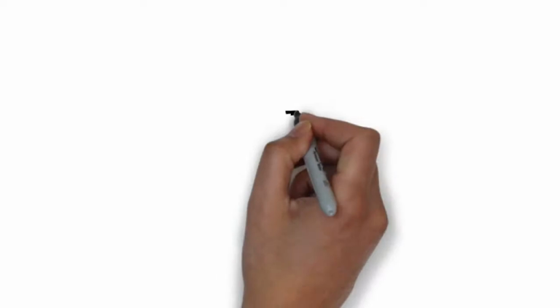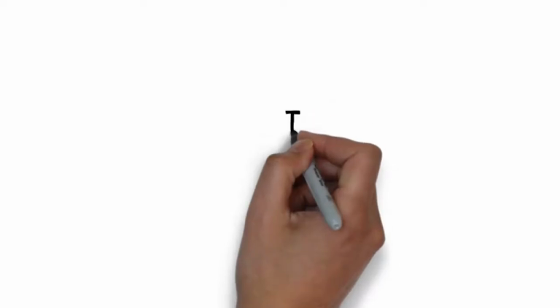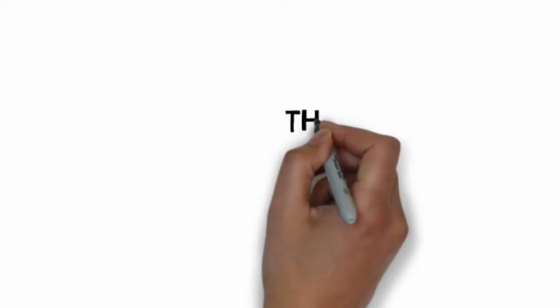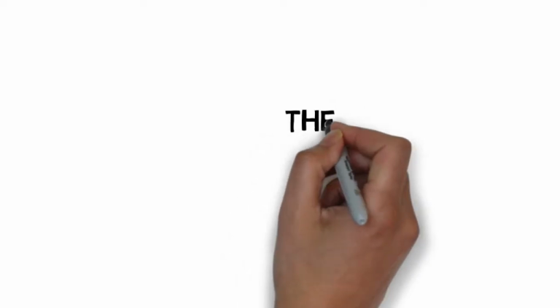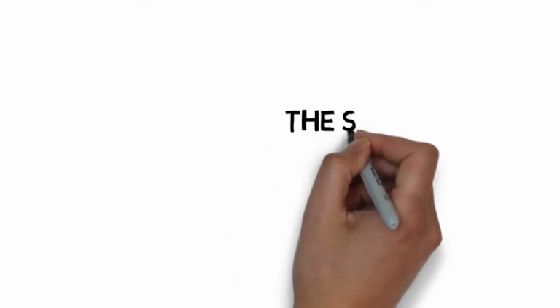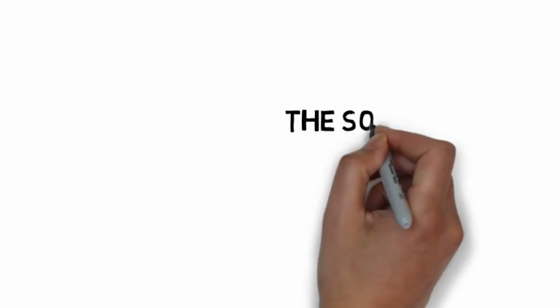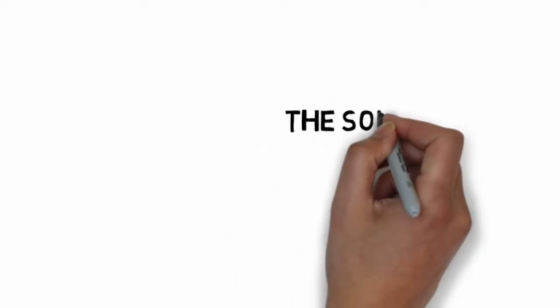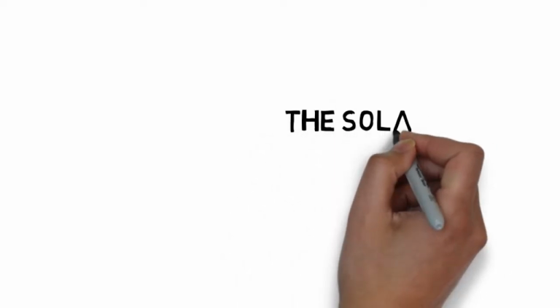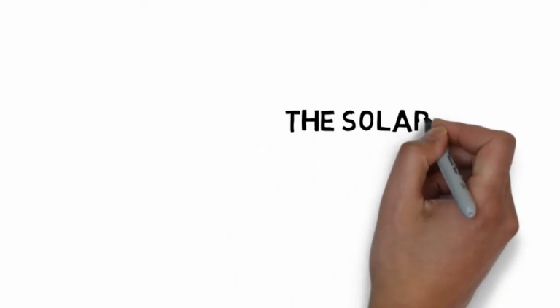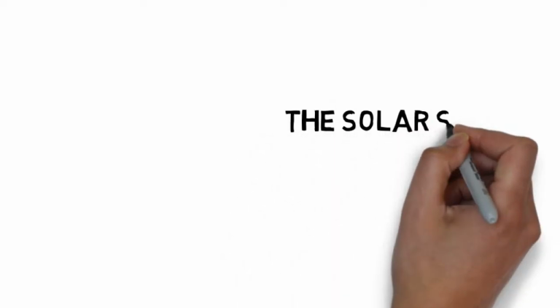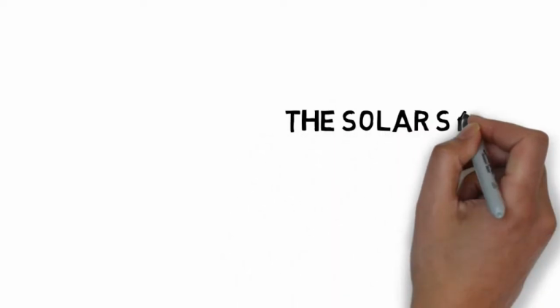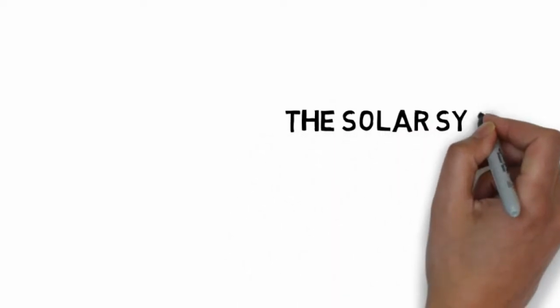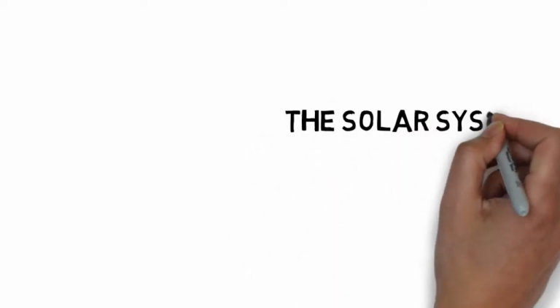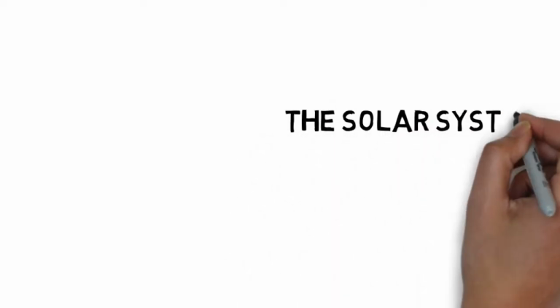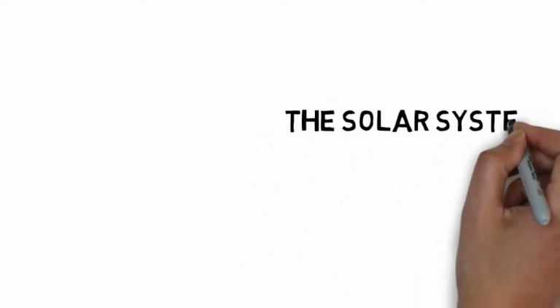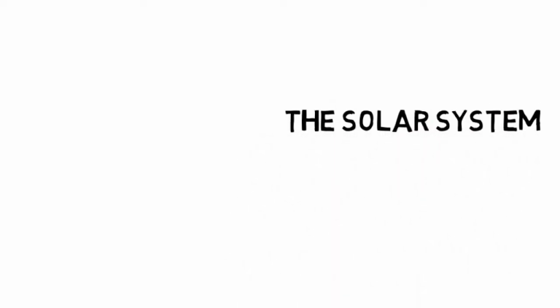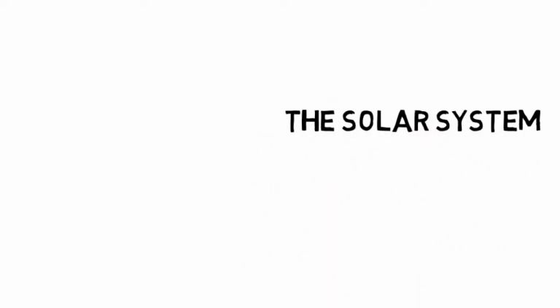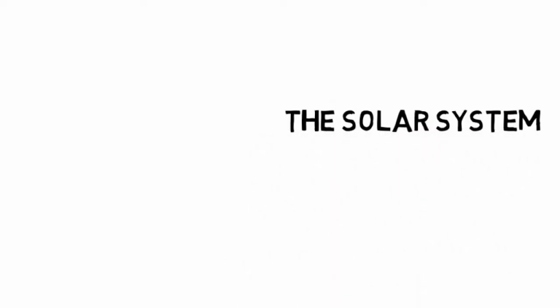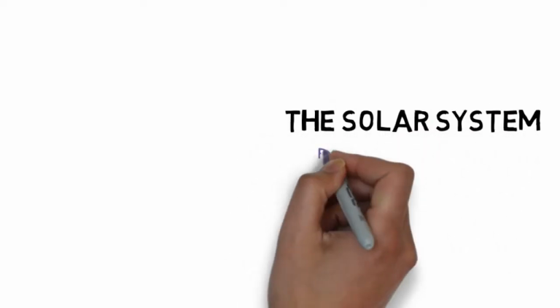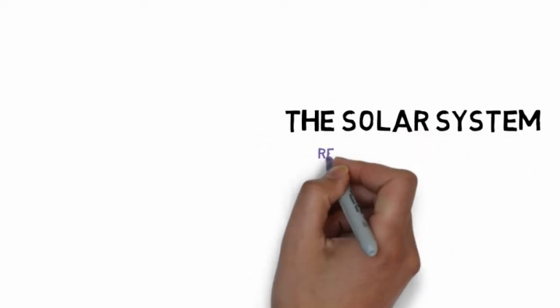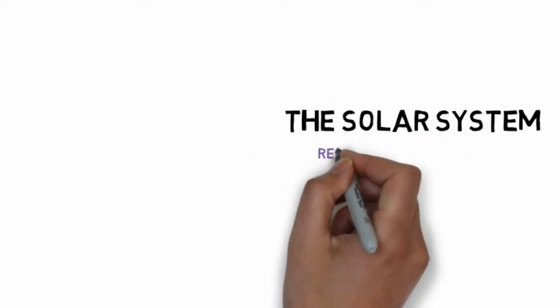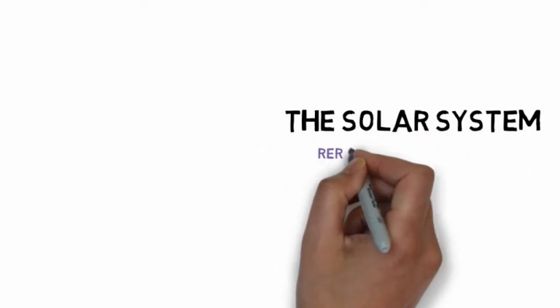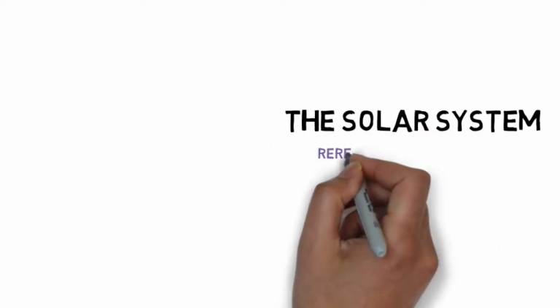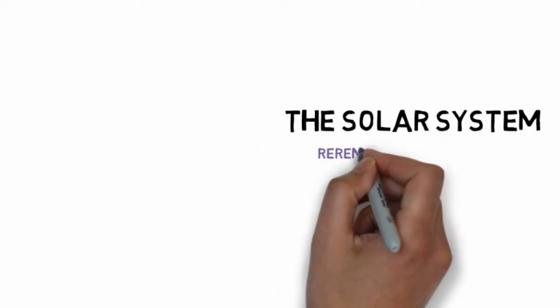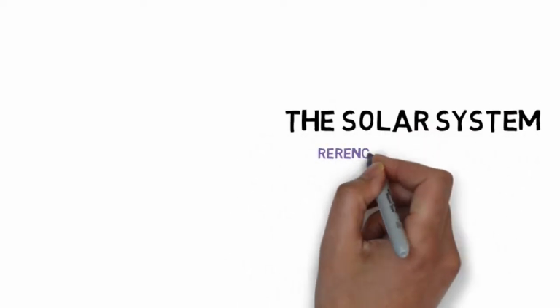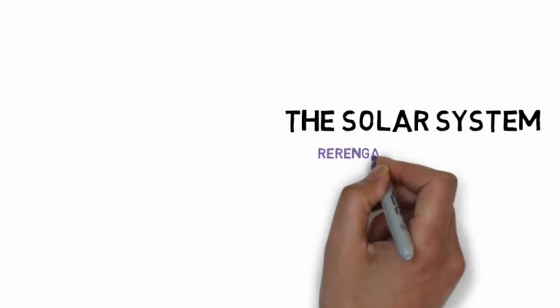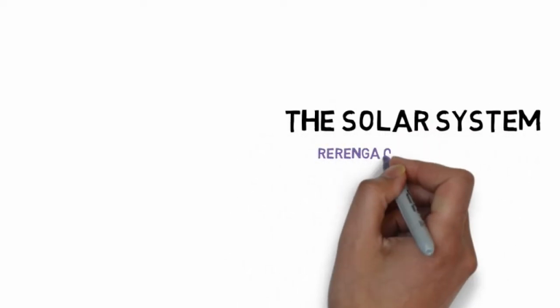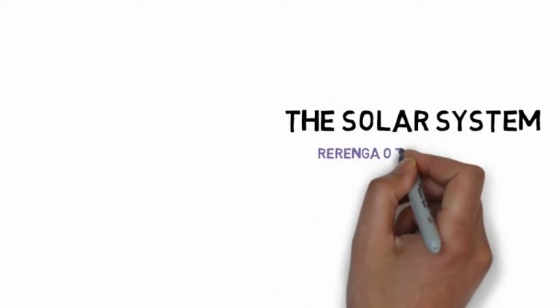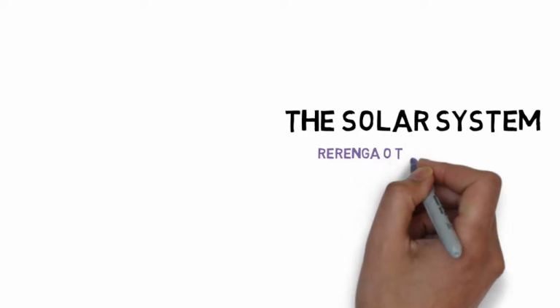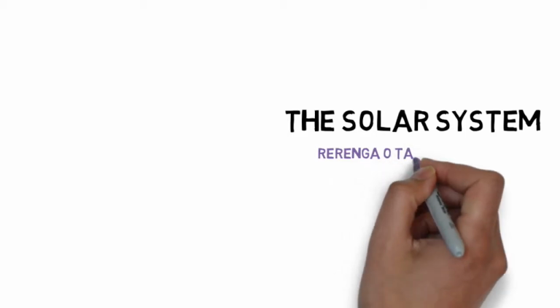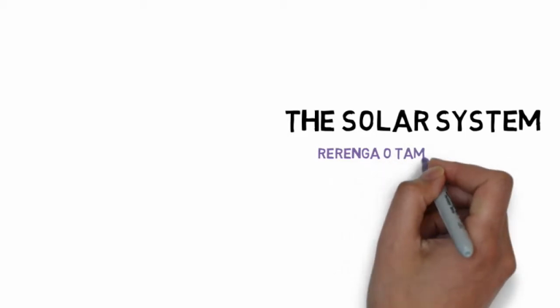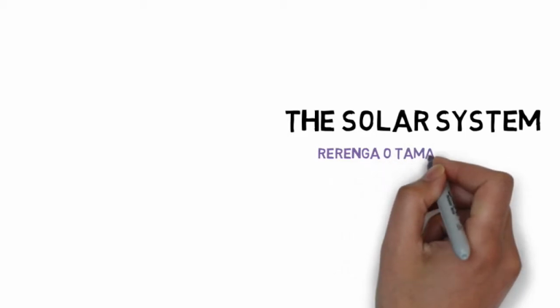Kia ora. This video is about the solar system, or Reiranga o Tamanui Tera.